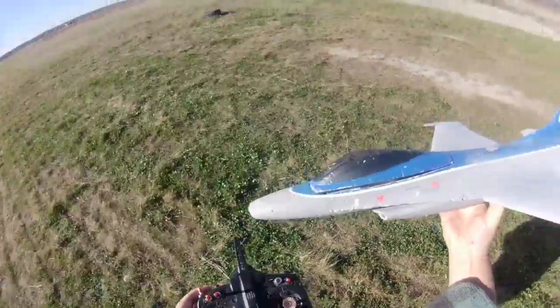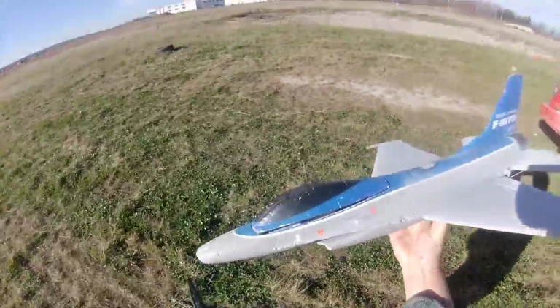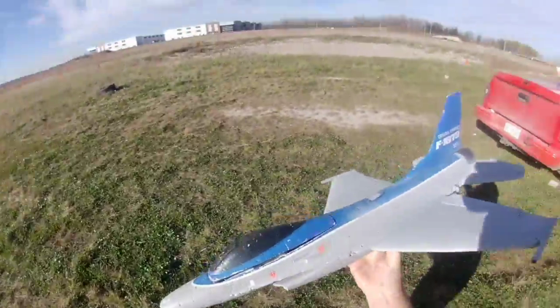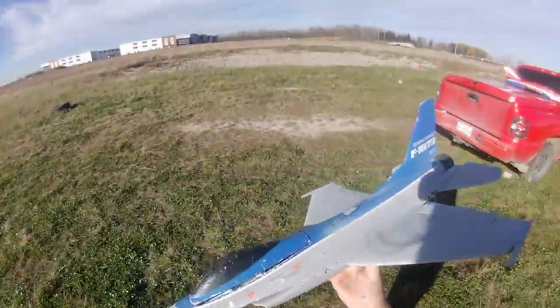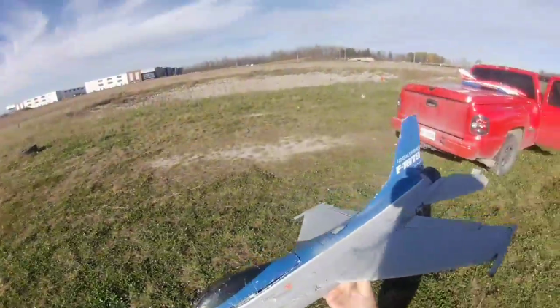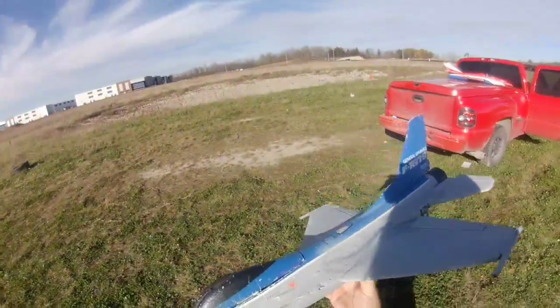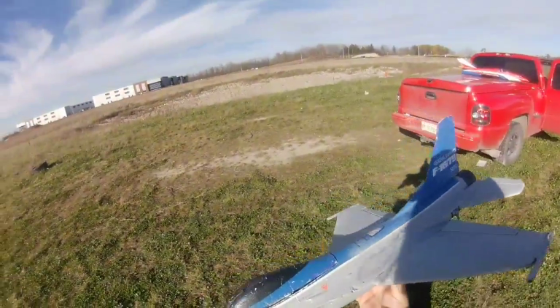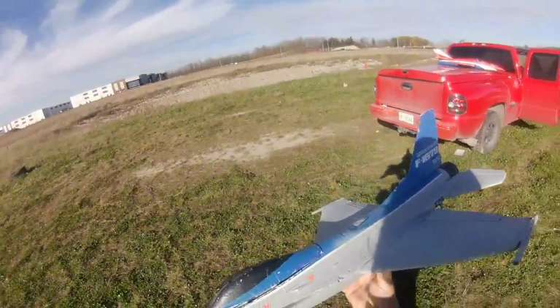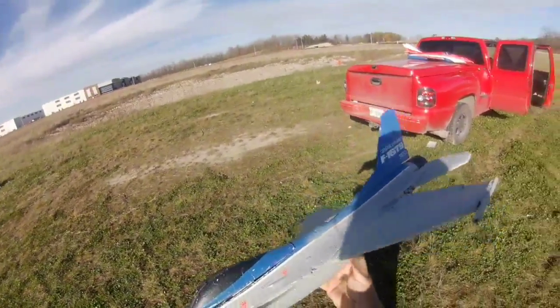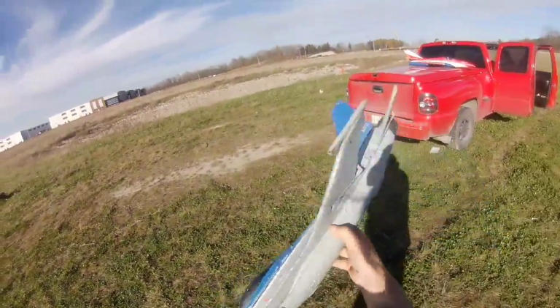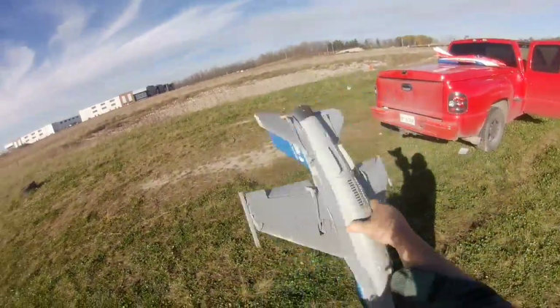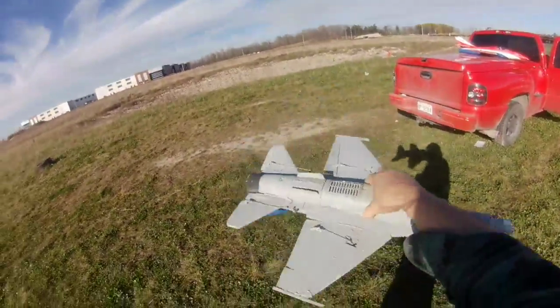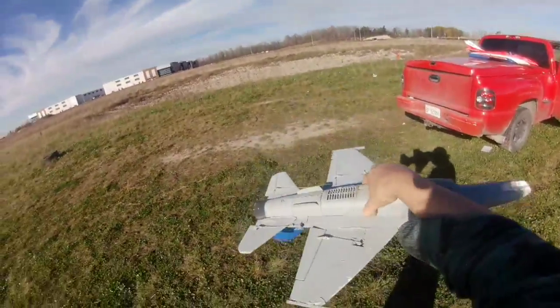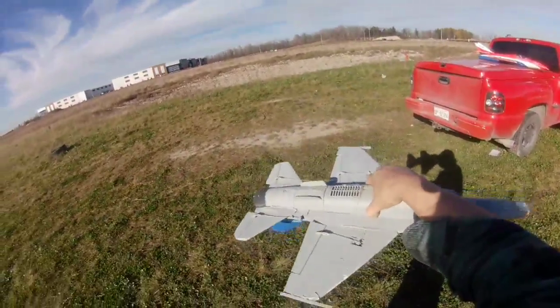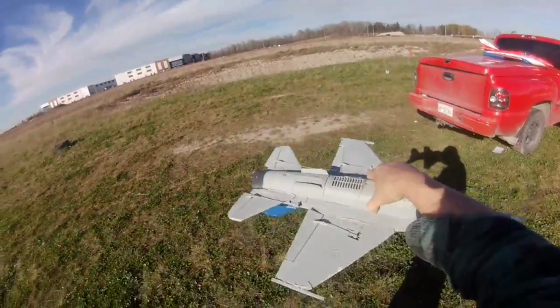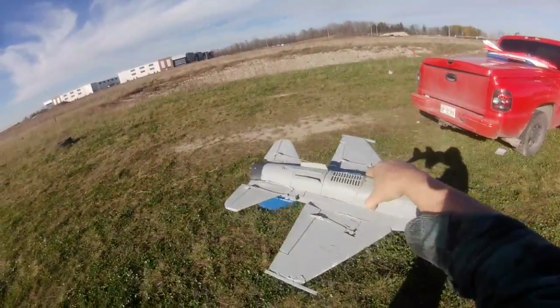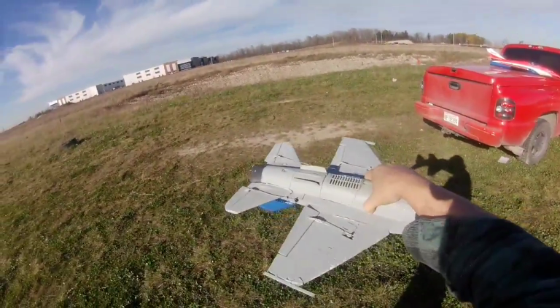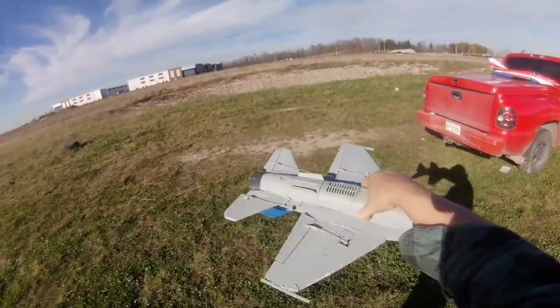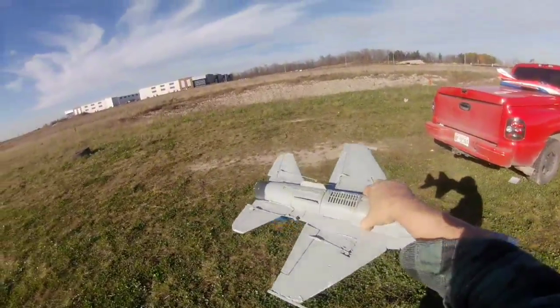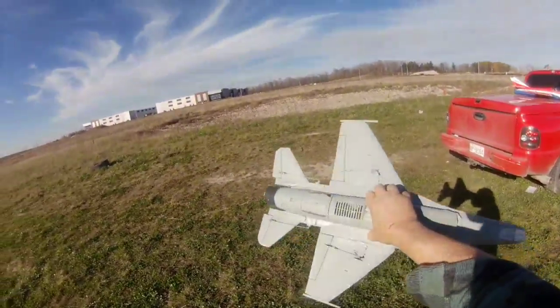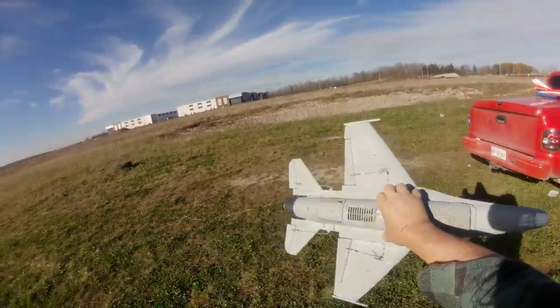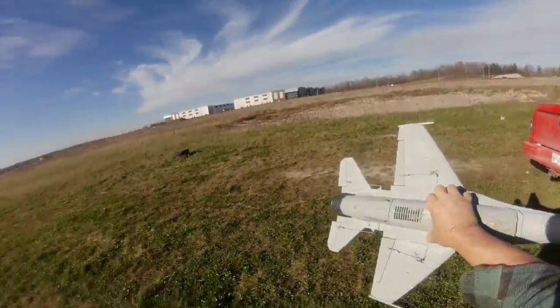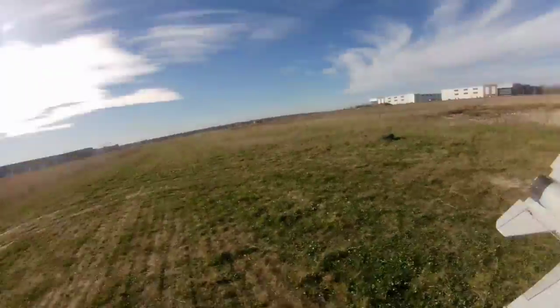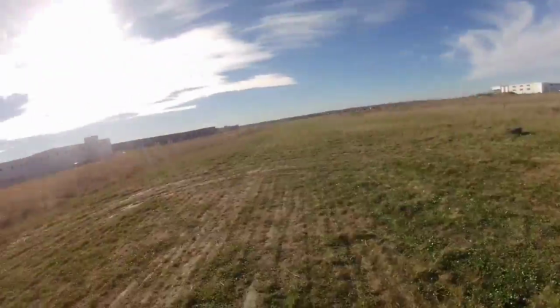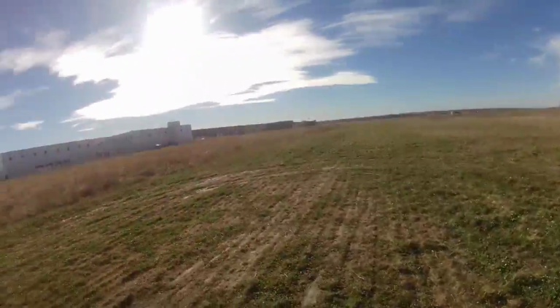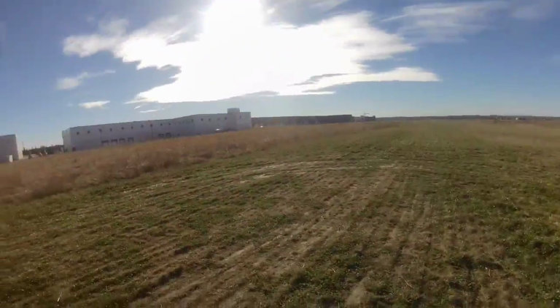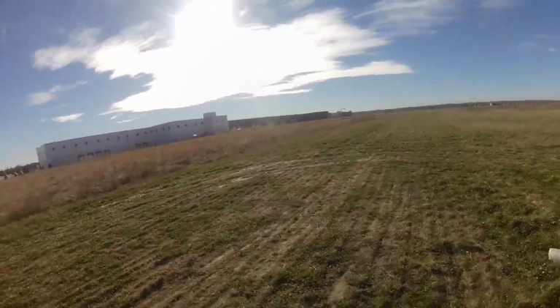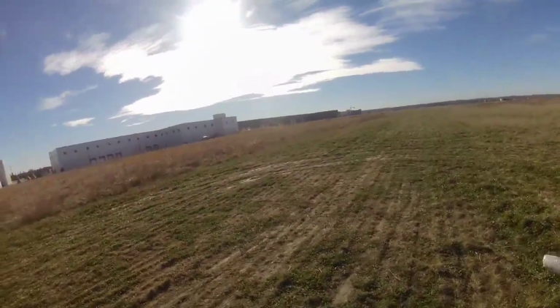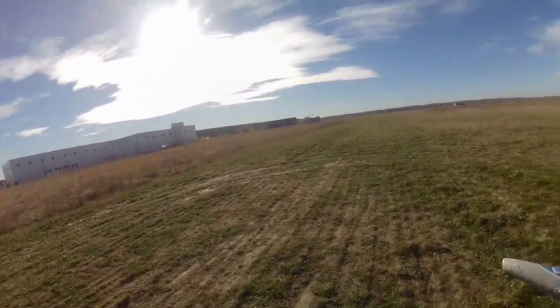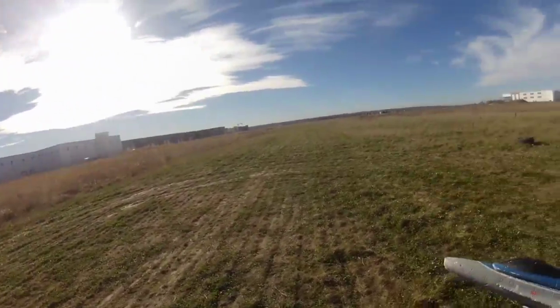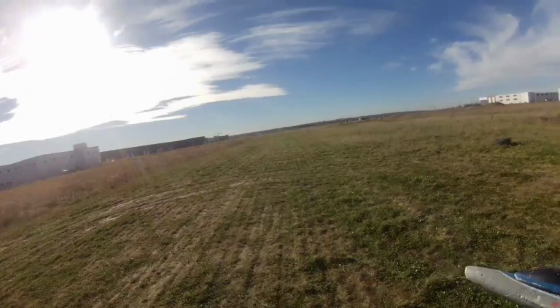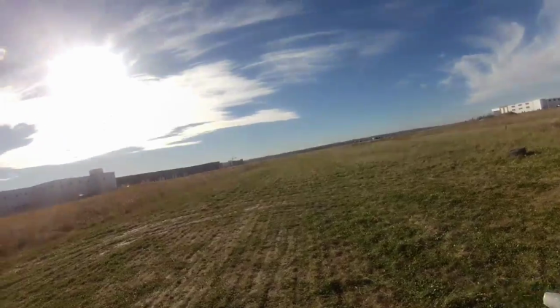Throttle cut was off. I have a safe receiver in it for the hand launching. Works great. Here we go.